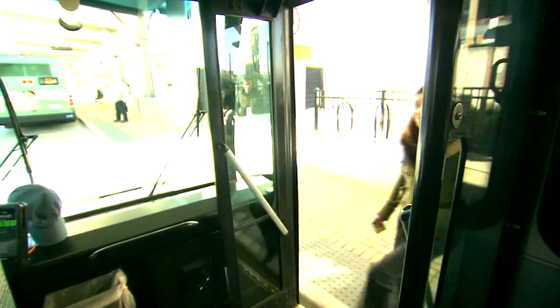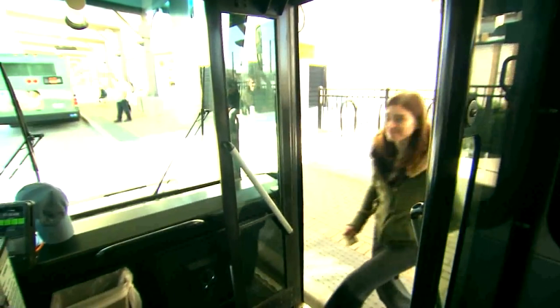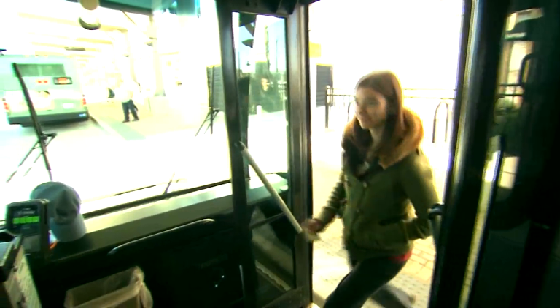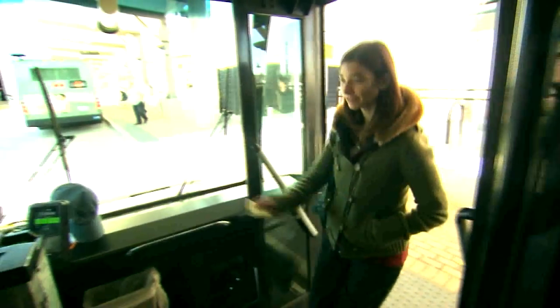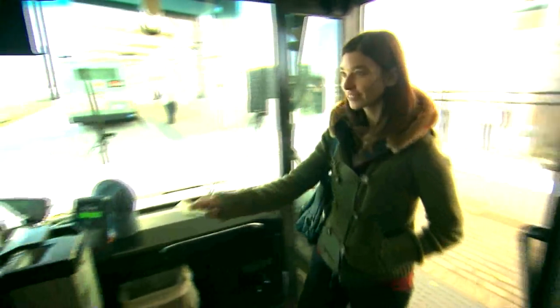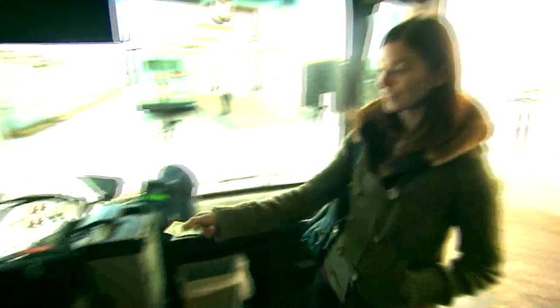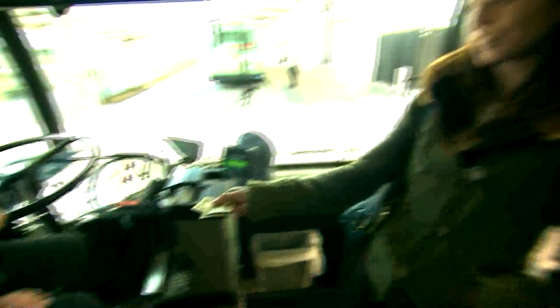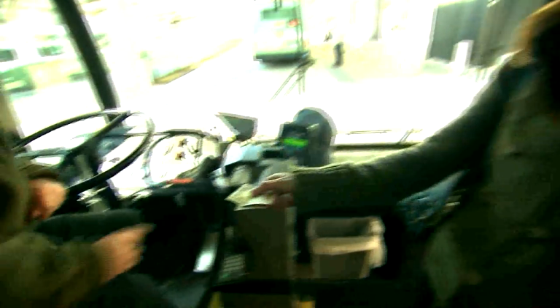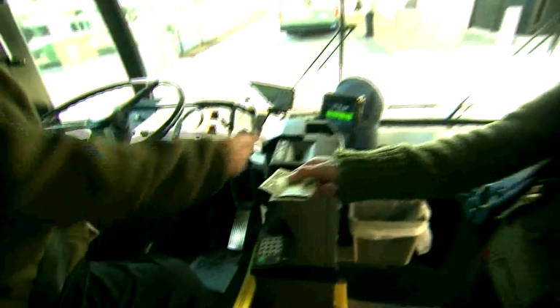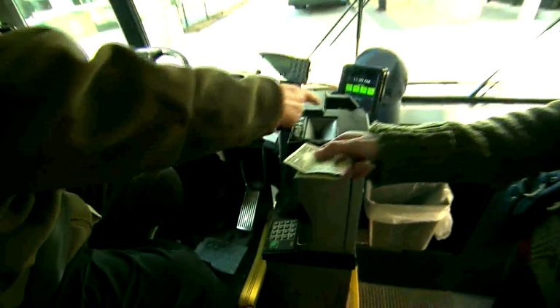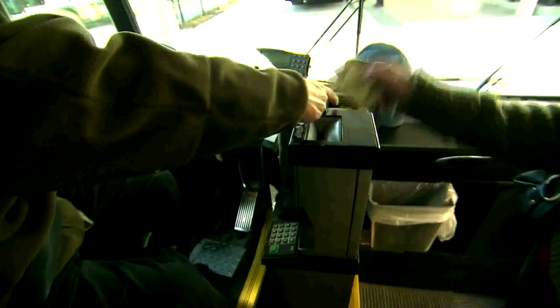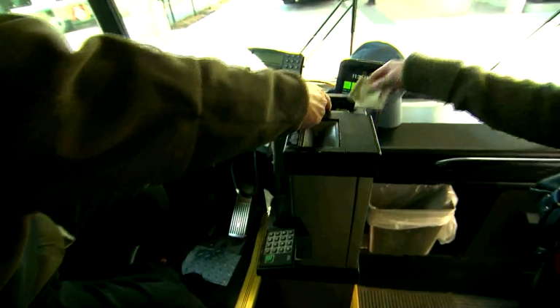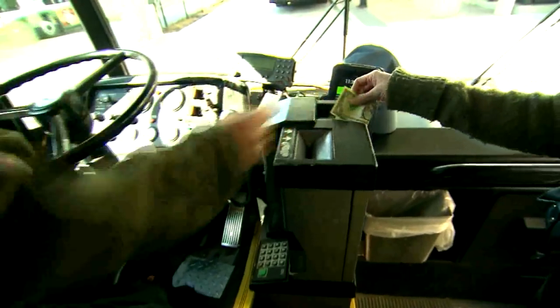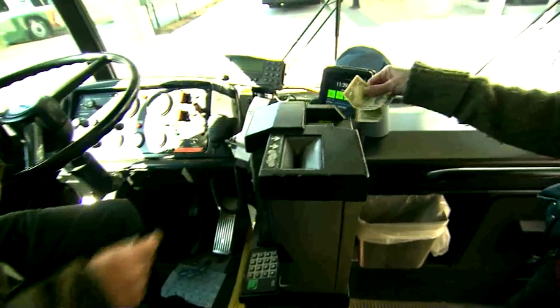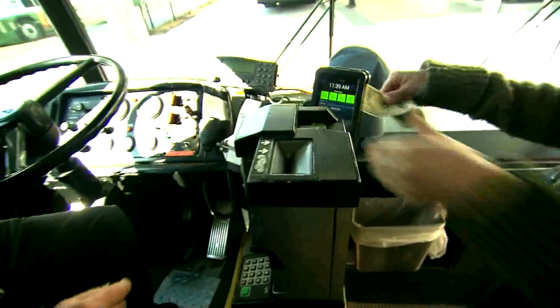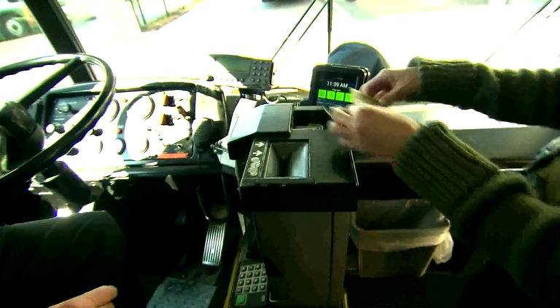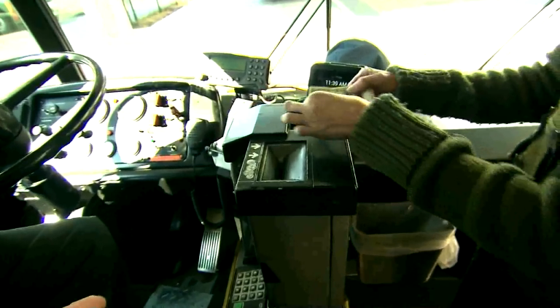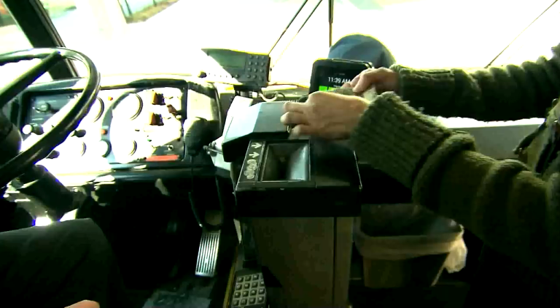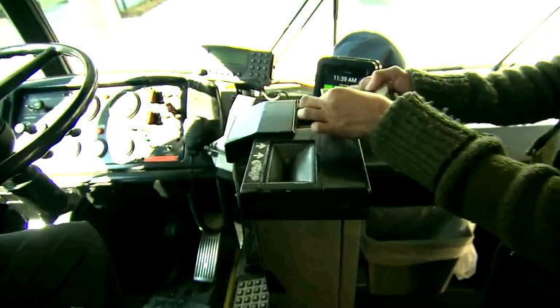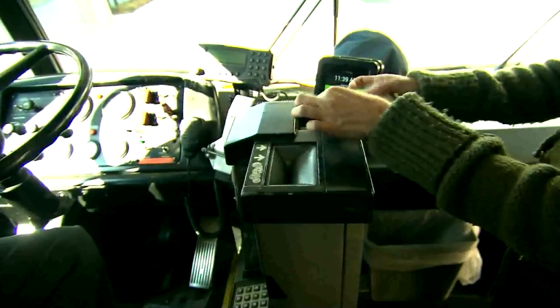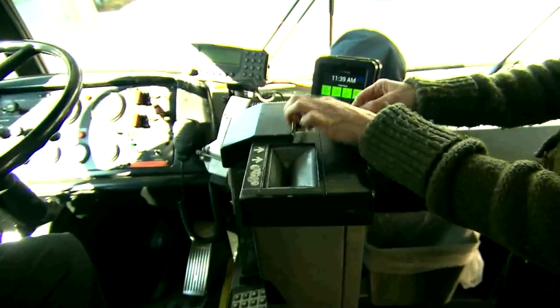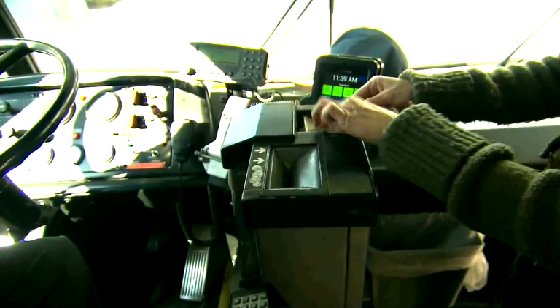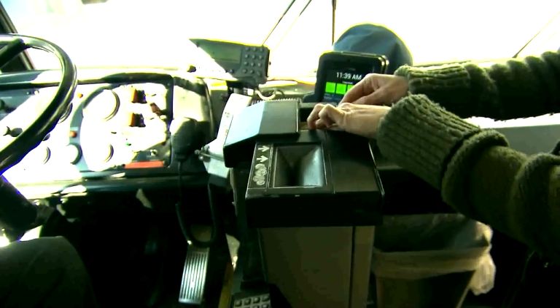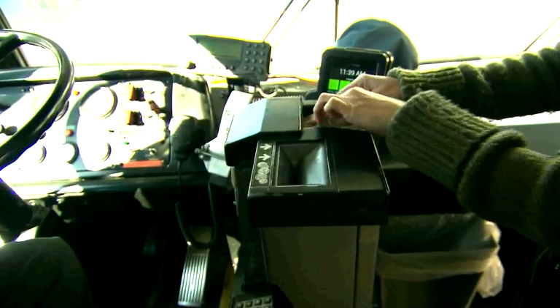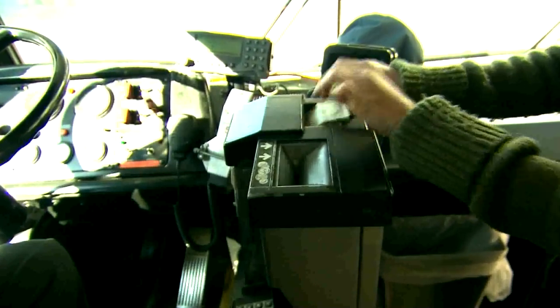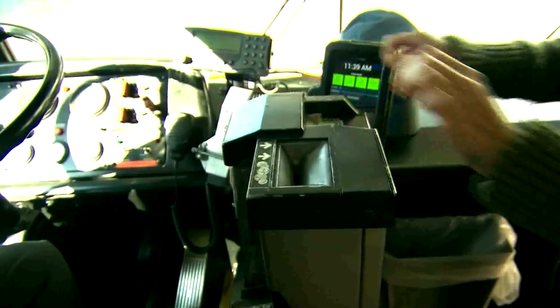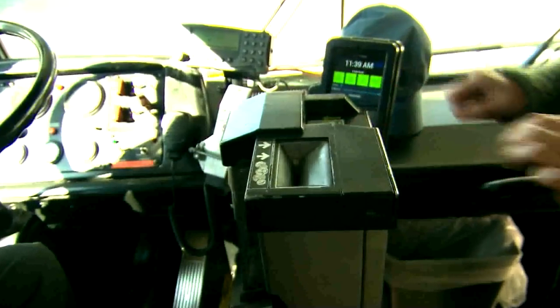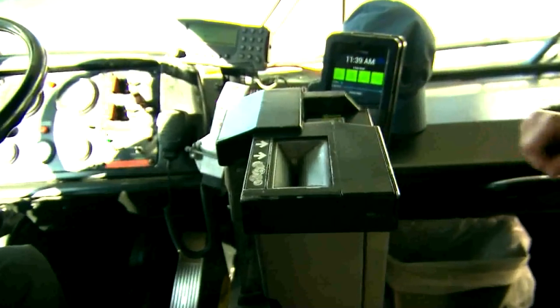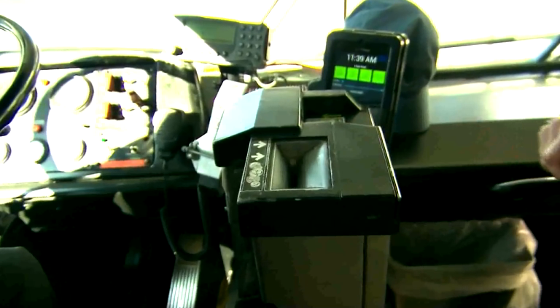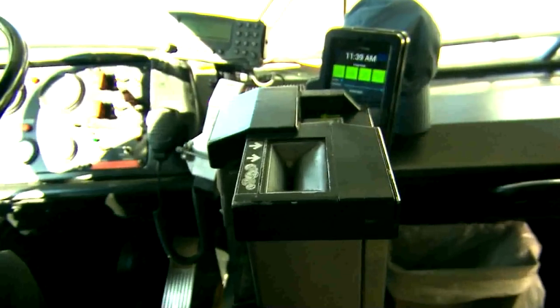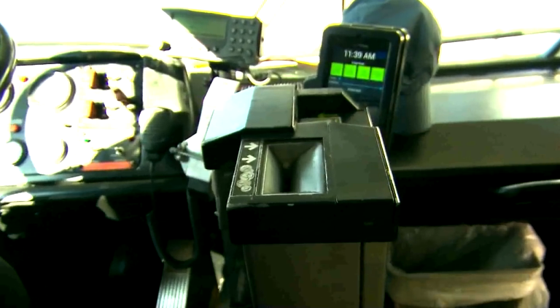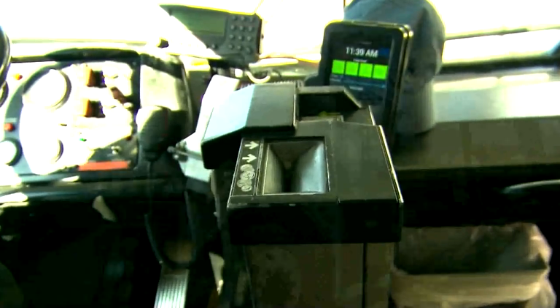If you don't have your card with you, you can pay cash. Drivers cannot provide change, so make sure you carry one dollar bills.